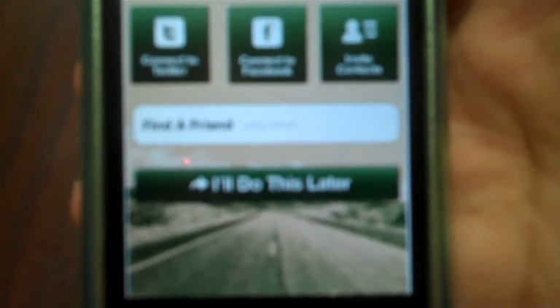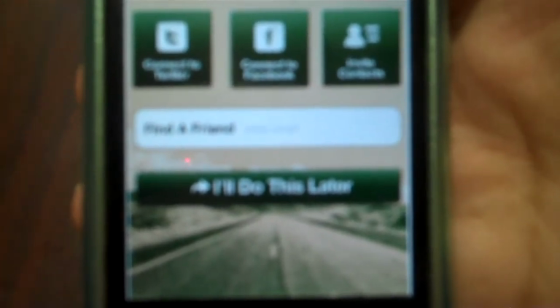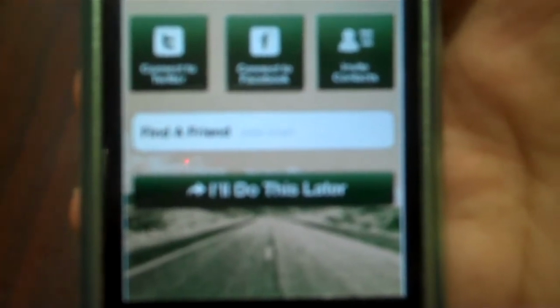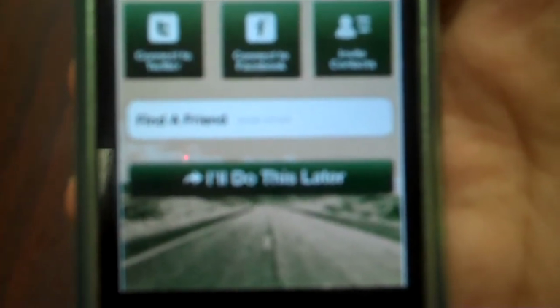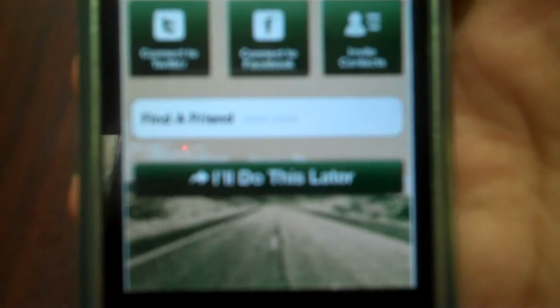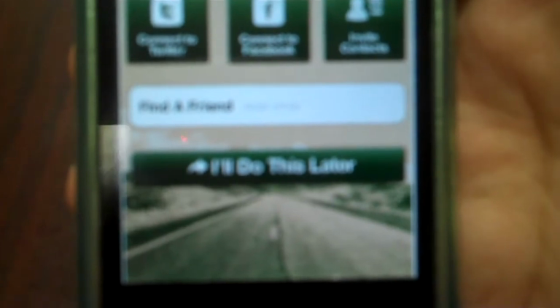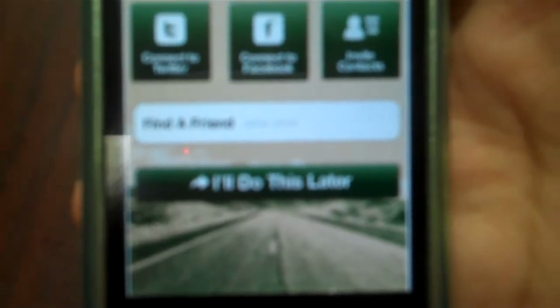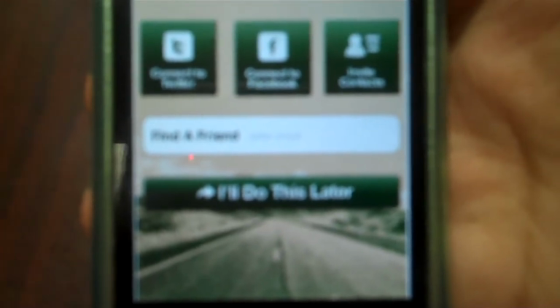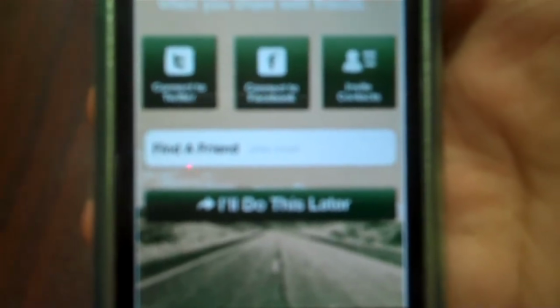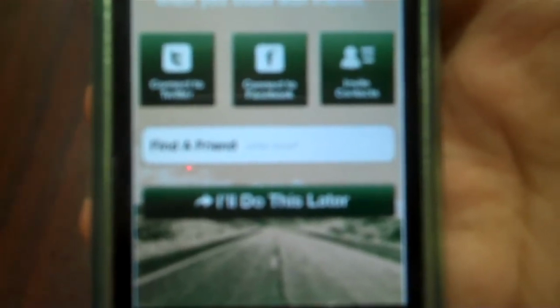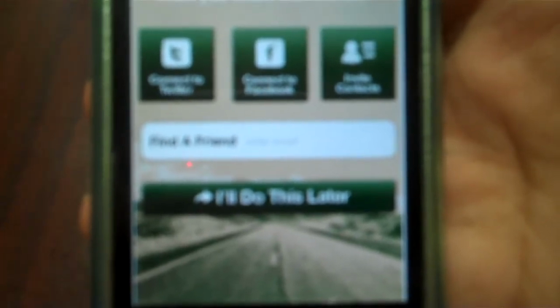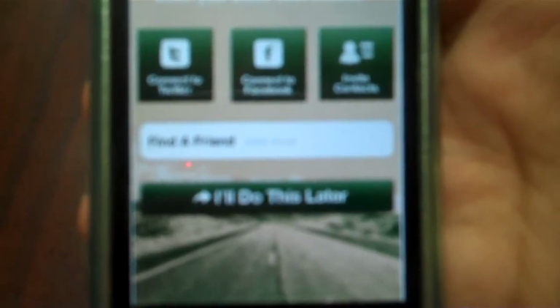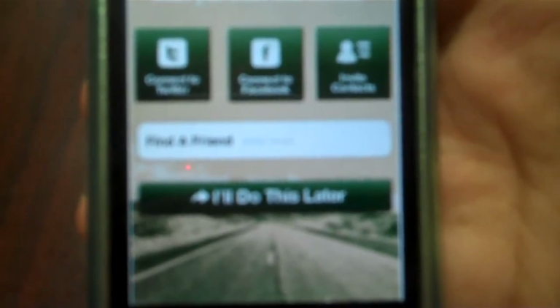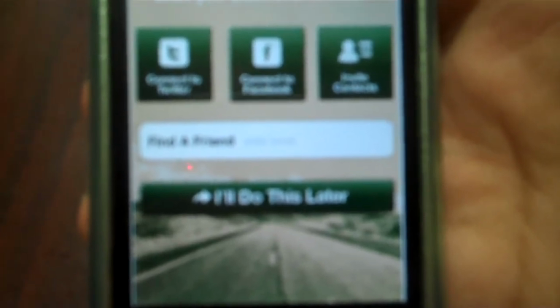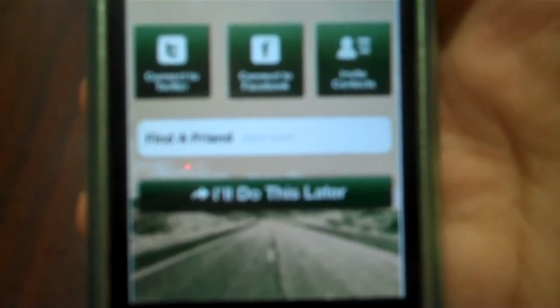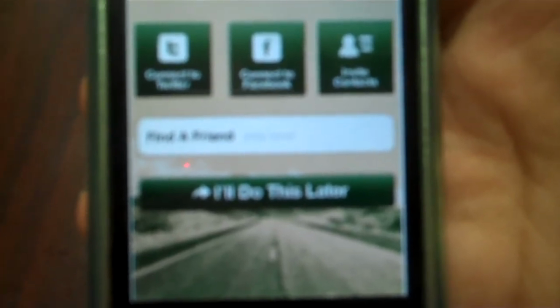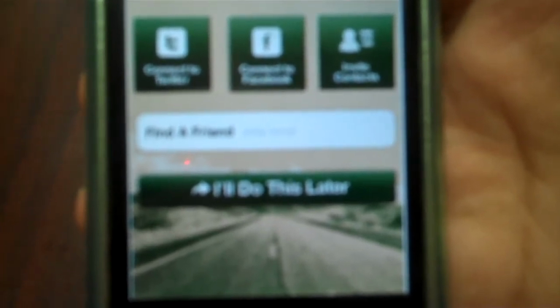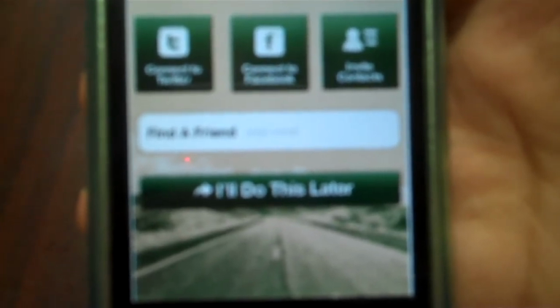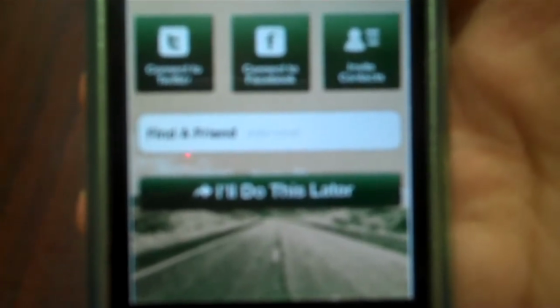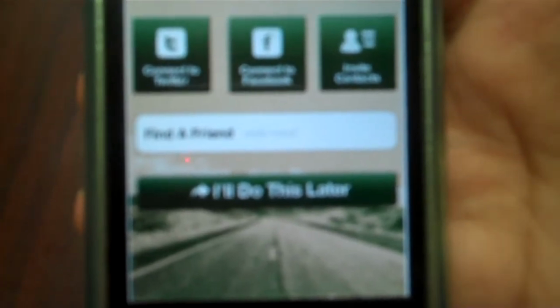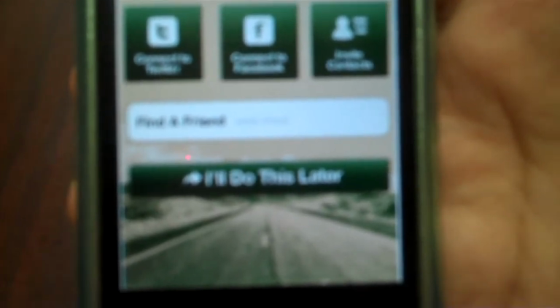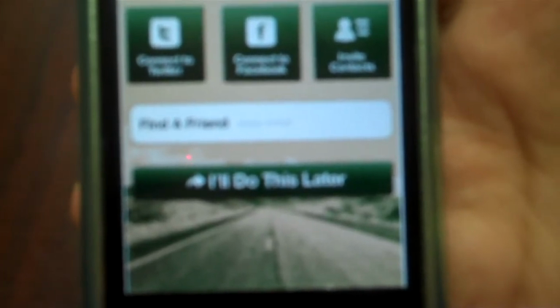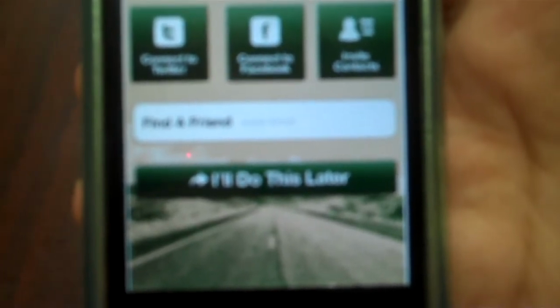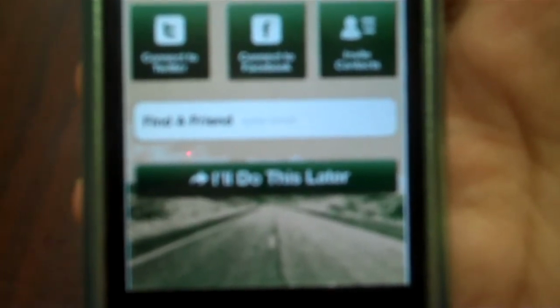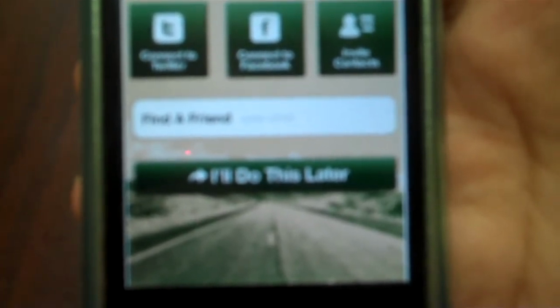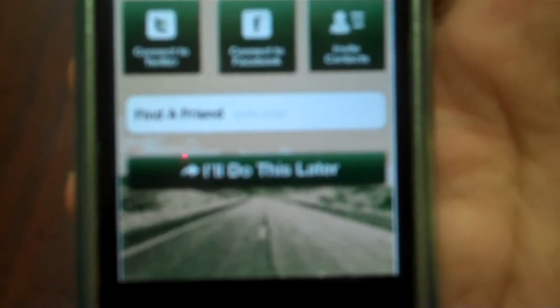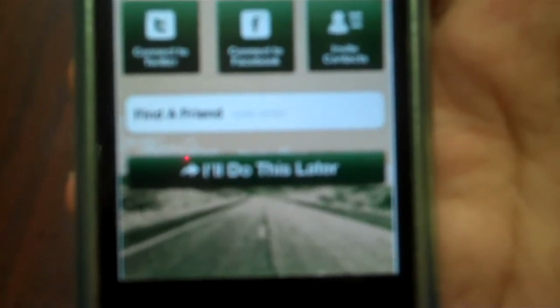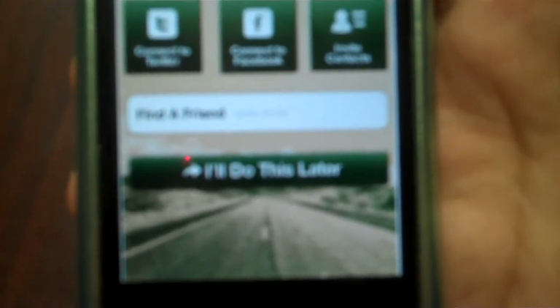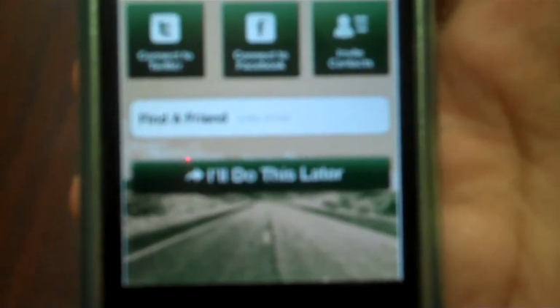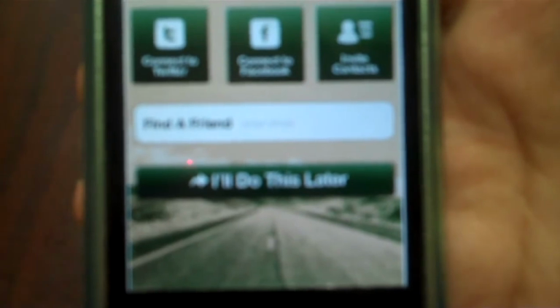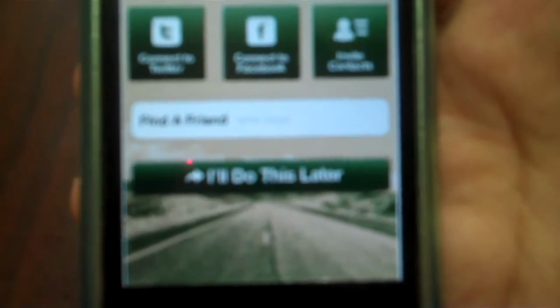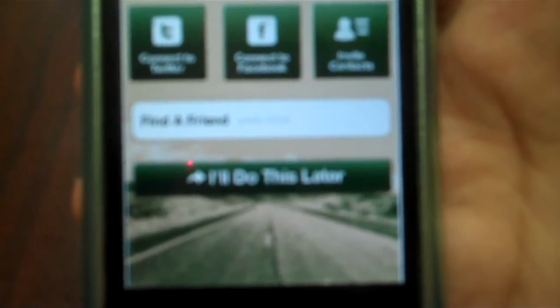When you log in to the application, they automatically ask you to take a survey, and you could postpone it to do it at a later time.